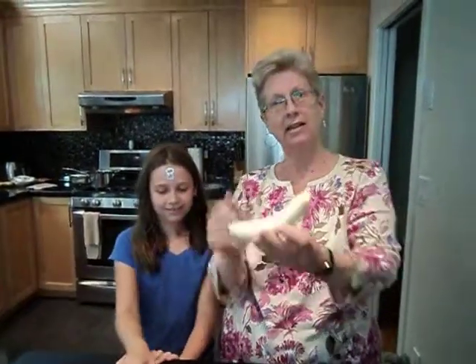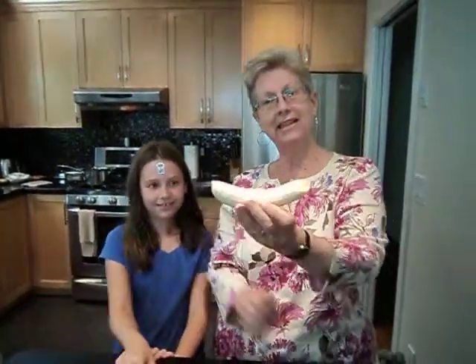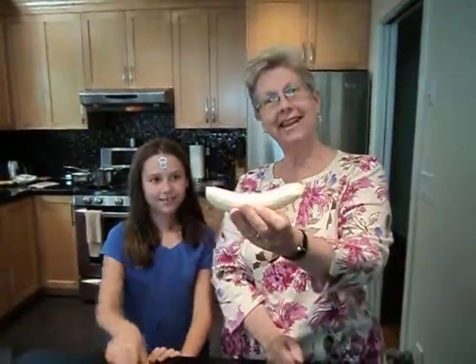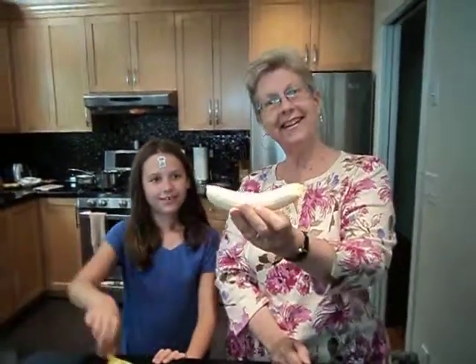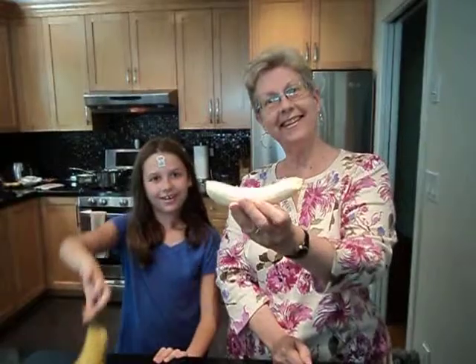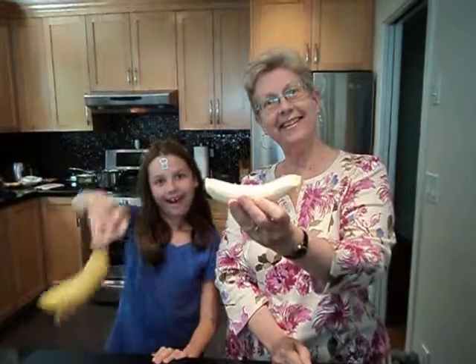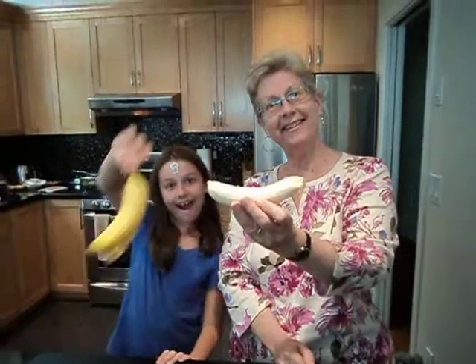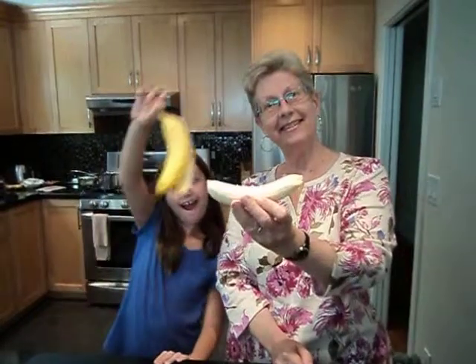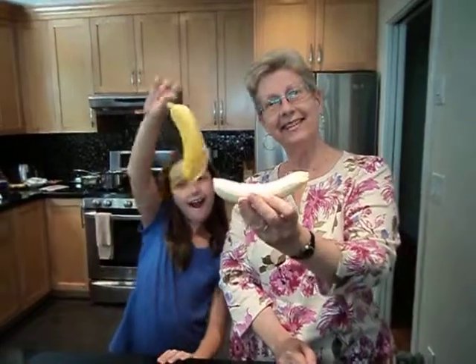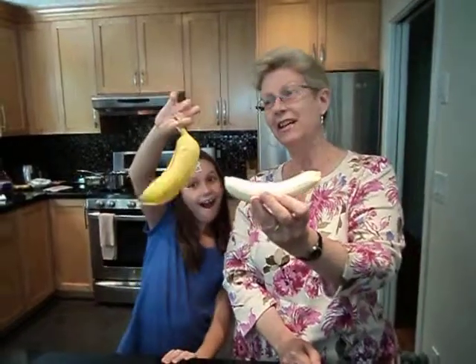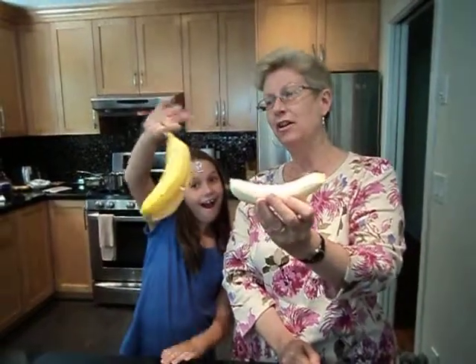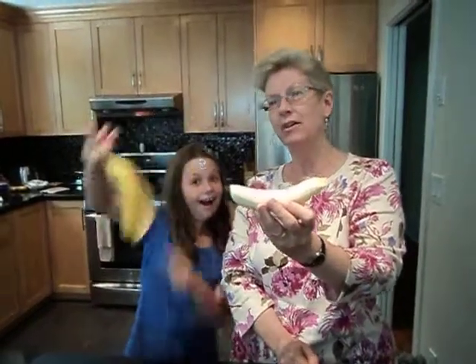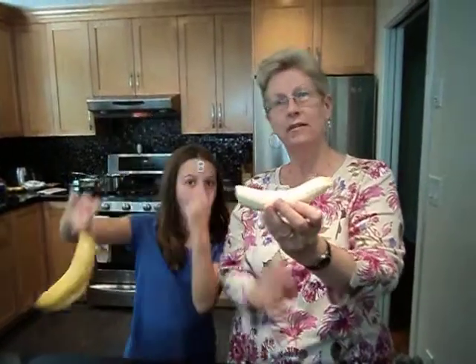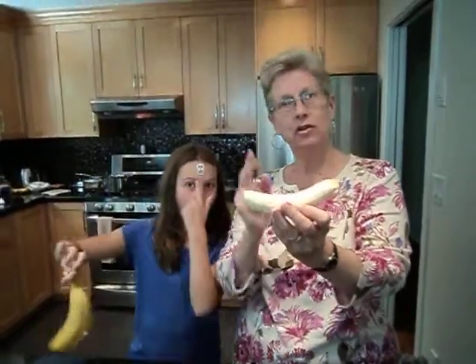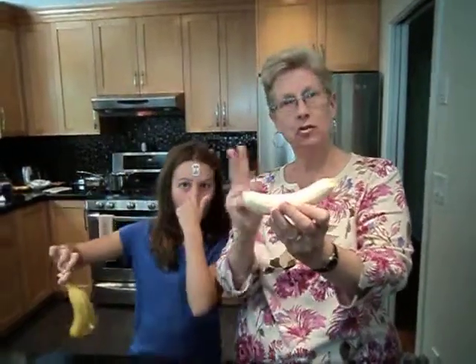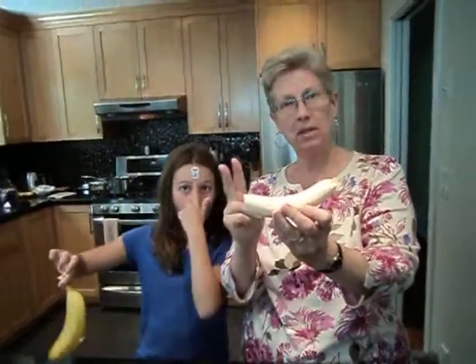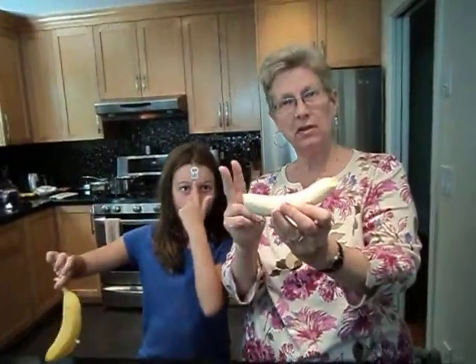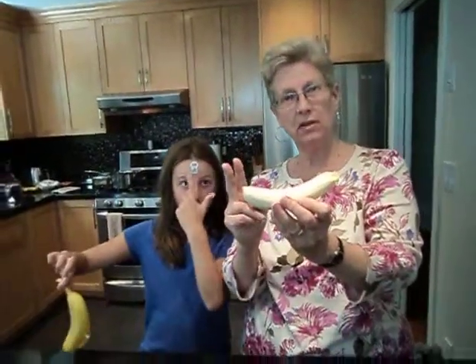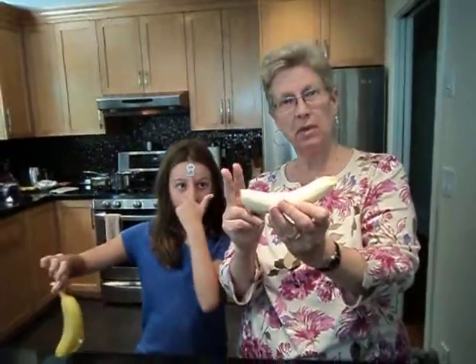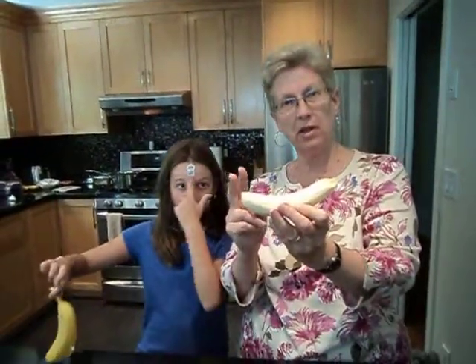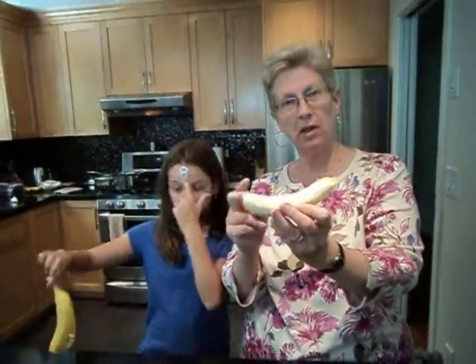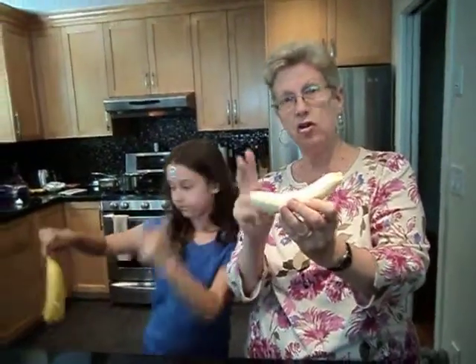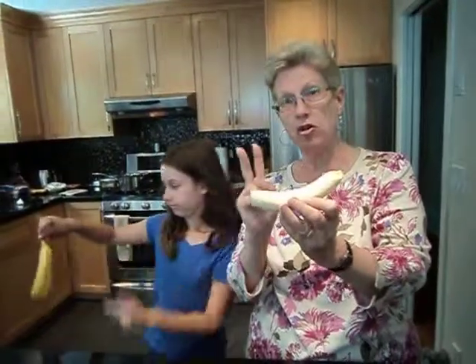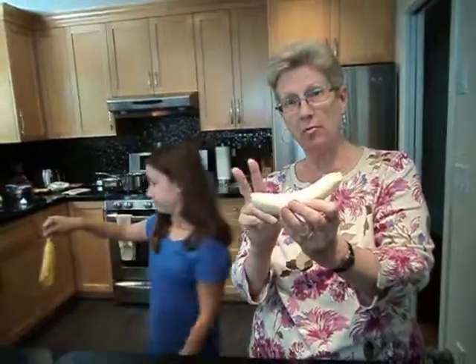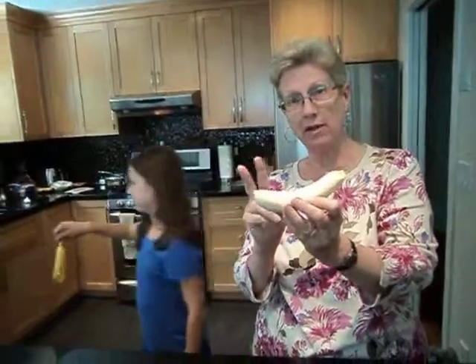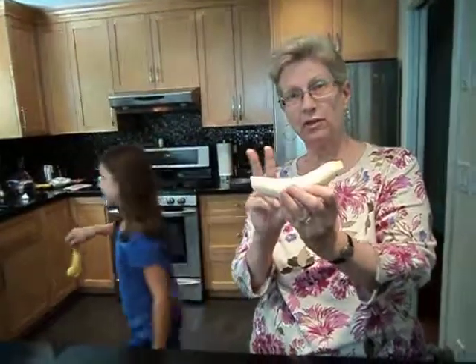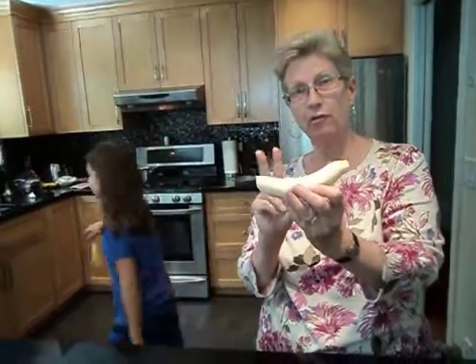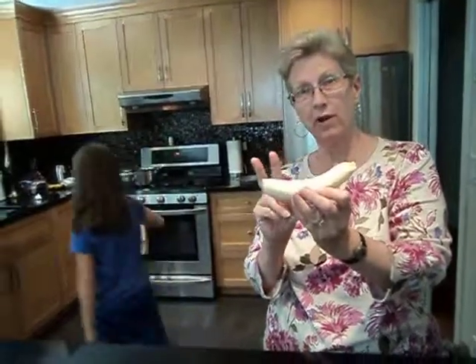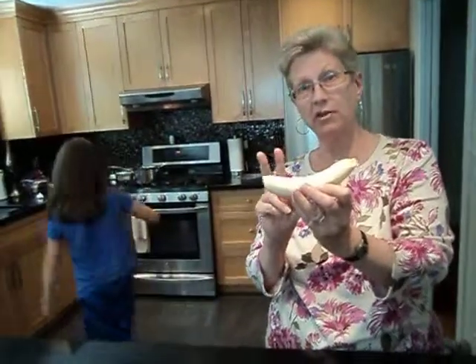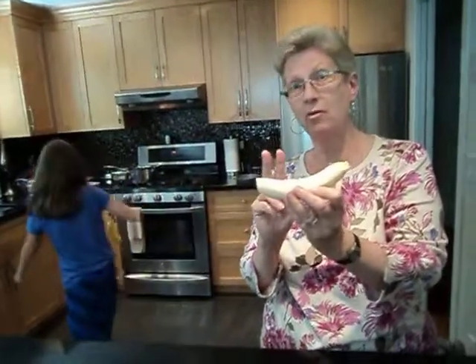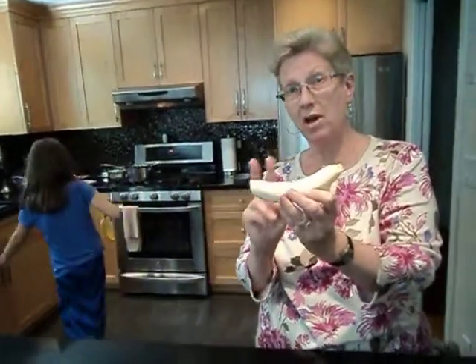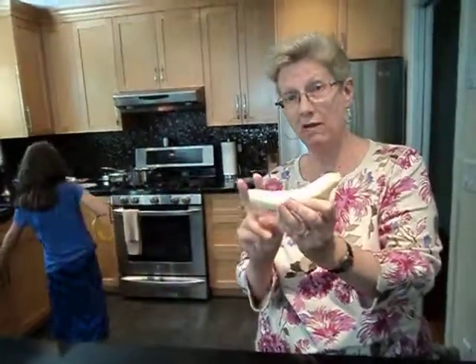Ta-da! Two pieces of peel. No mess, no fuss, no knife.